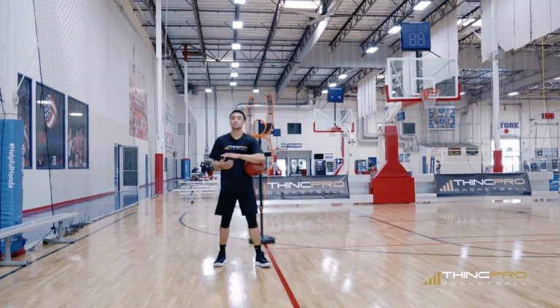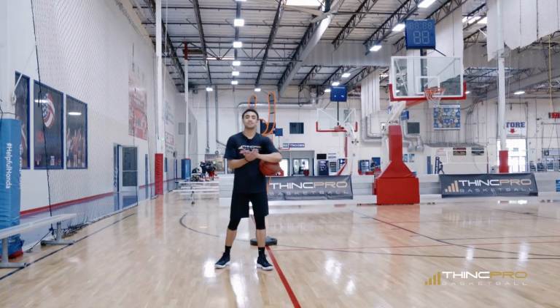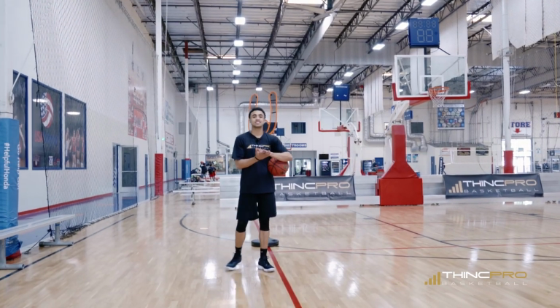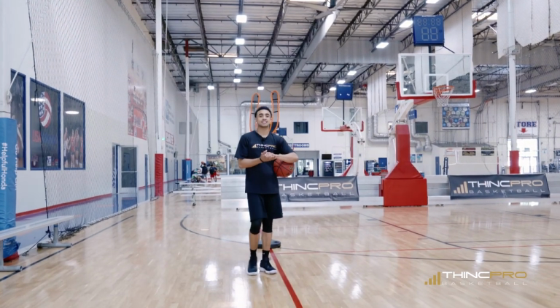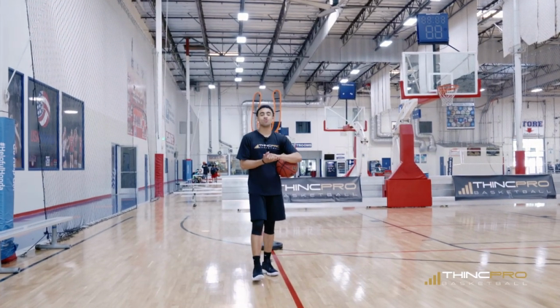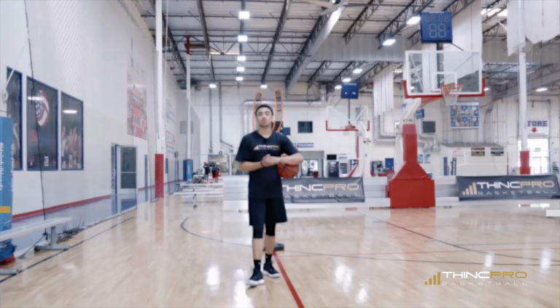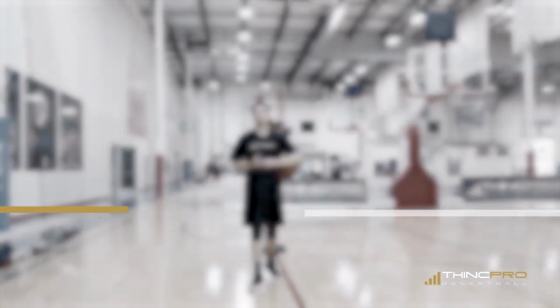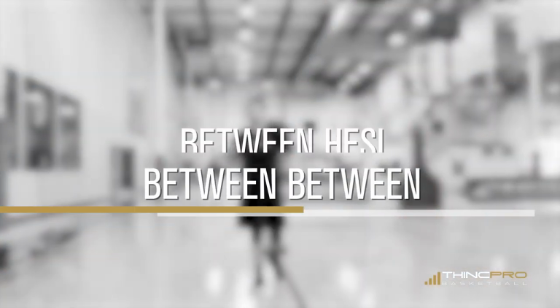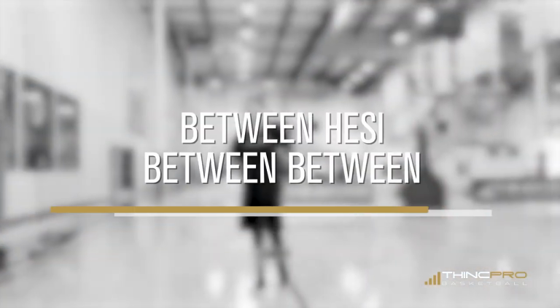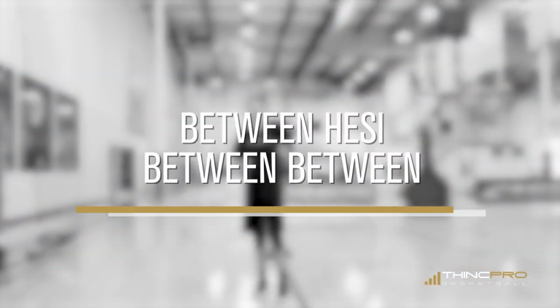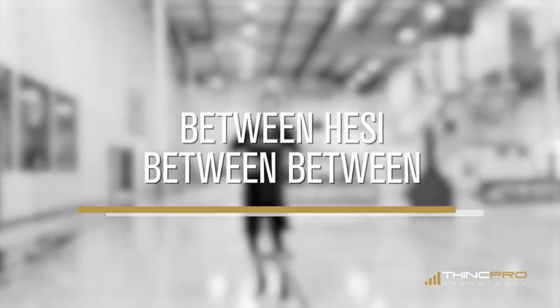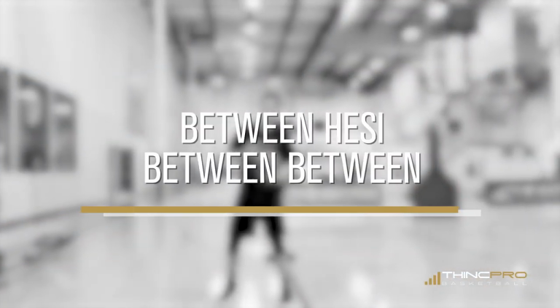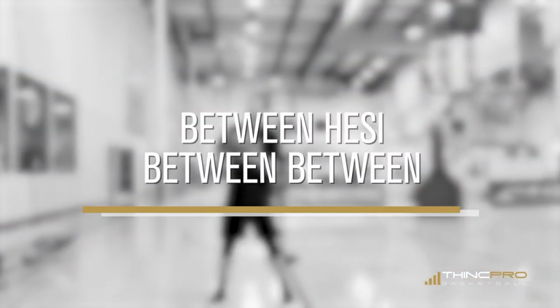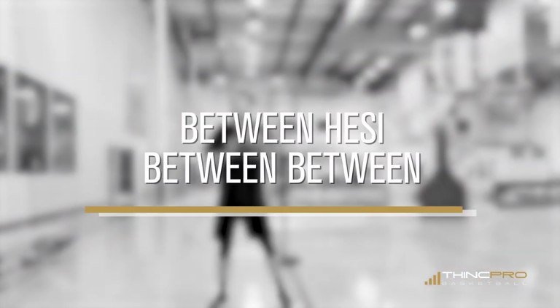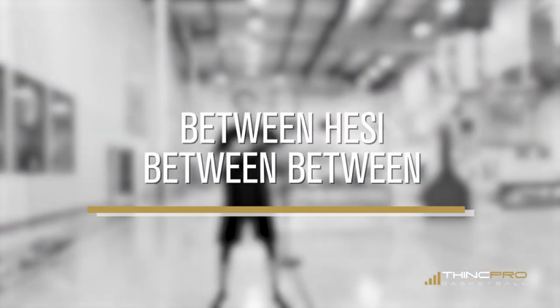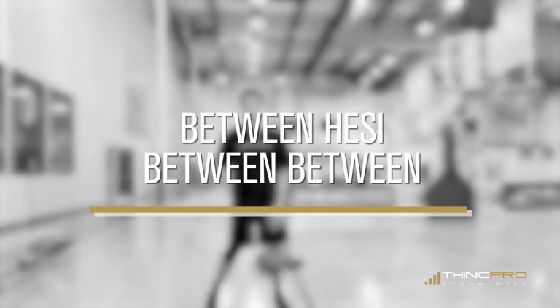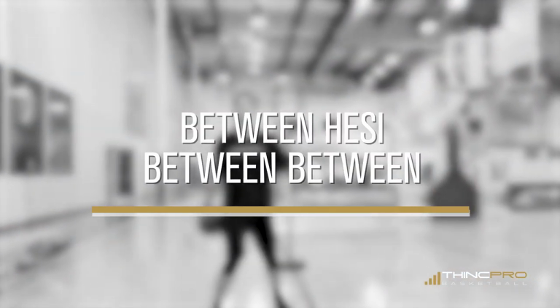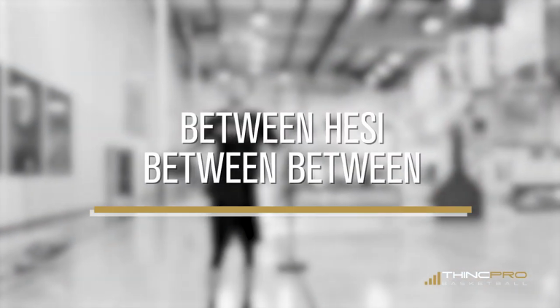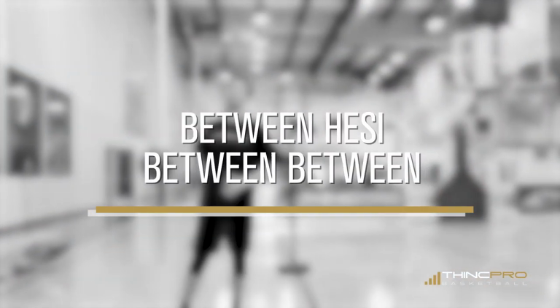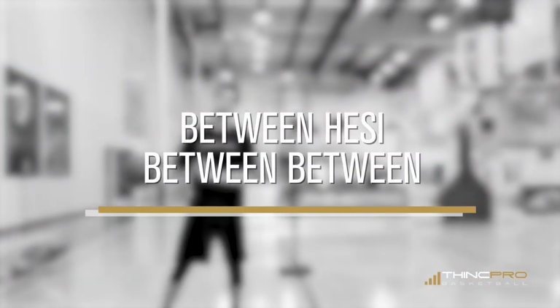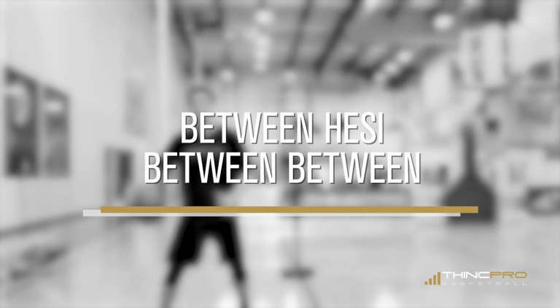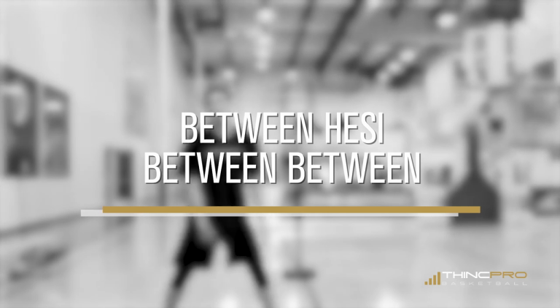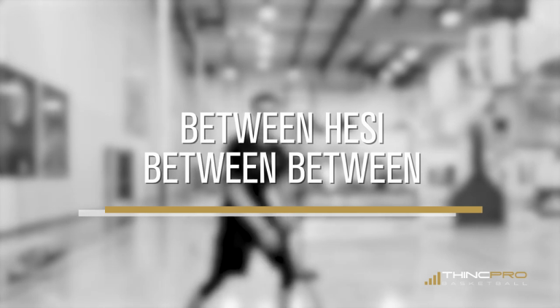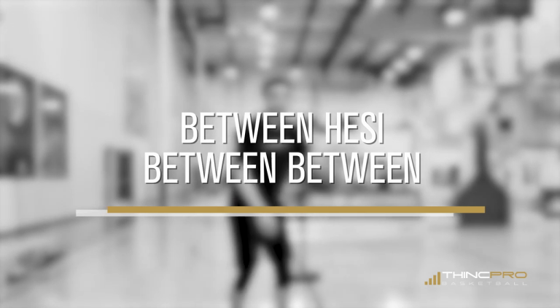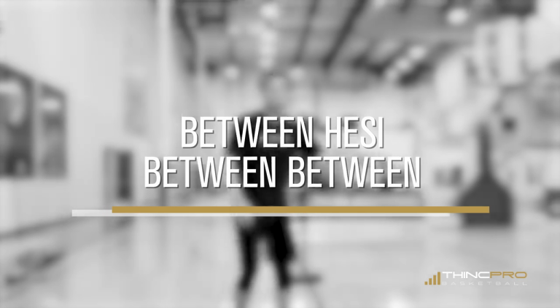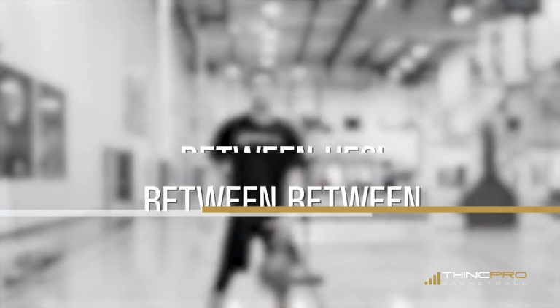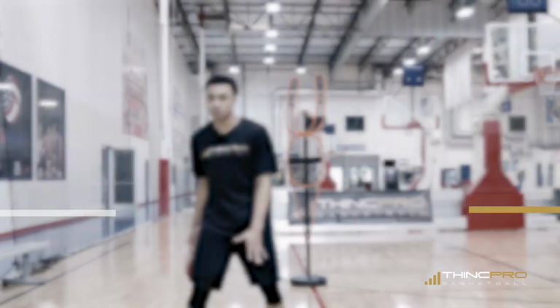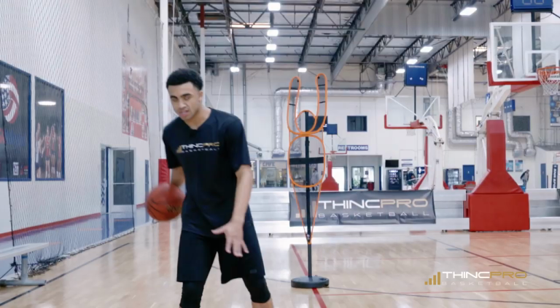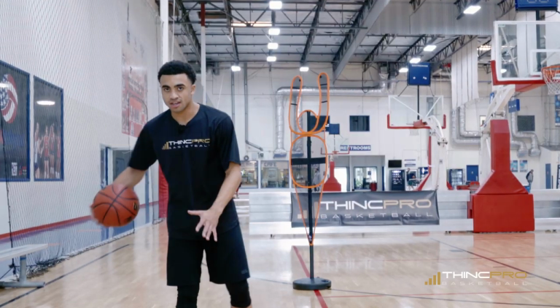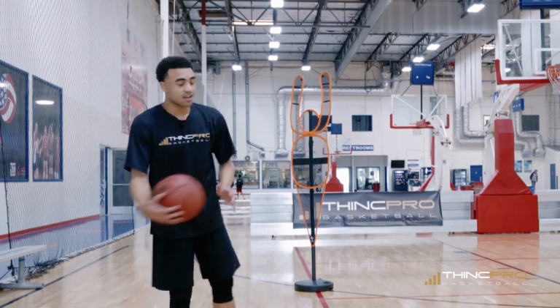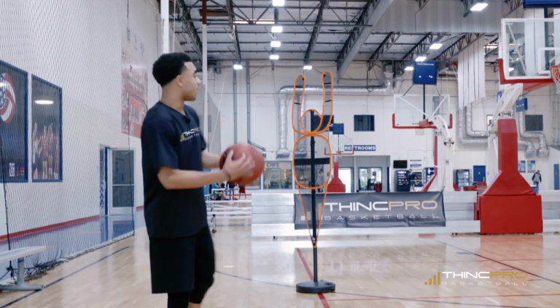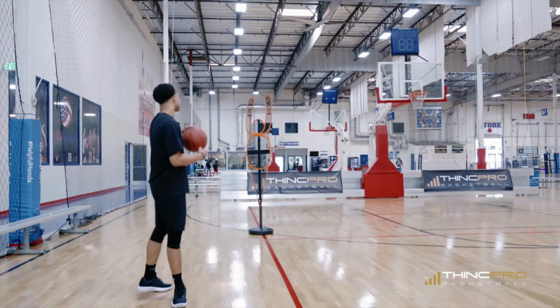Alright Hoopers, moving on to the next move. We're going to go between the legs — between, hezi, between, between.